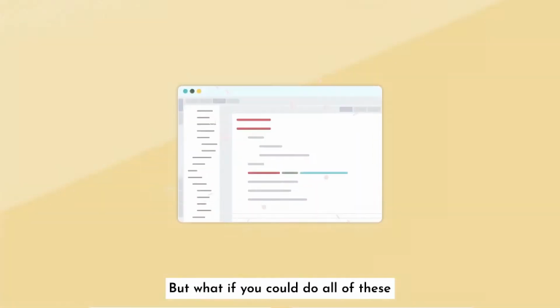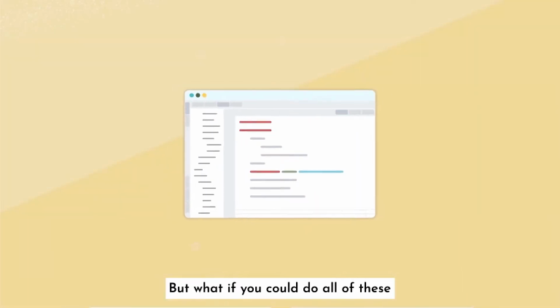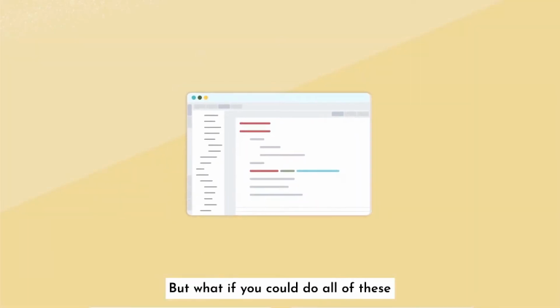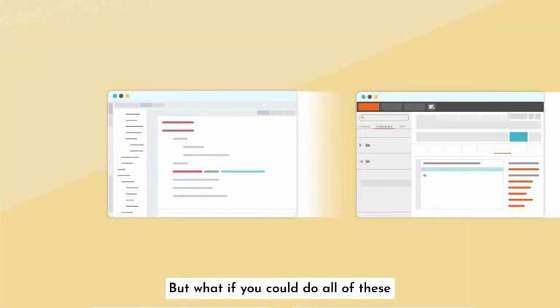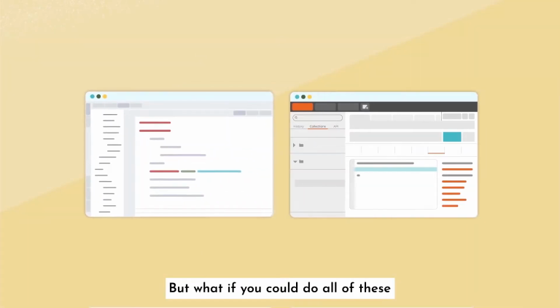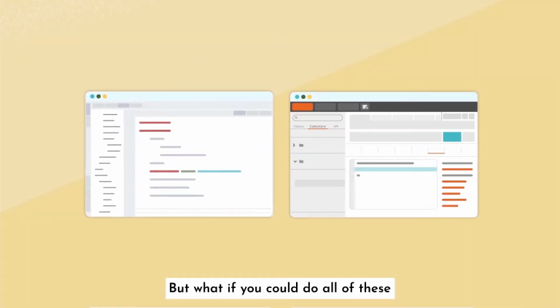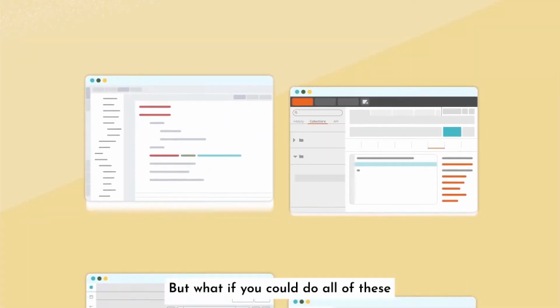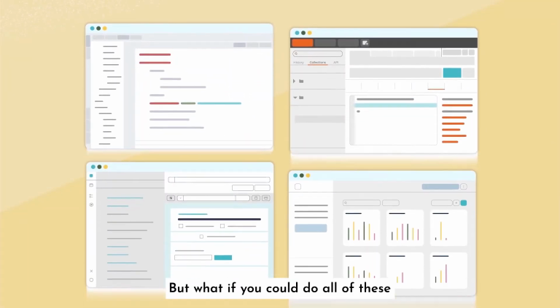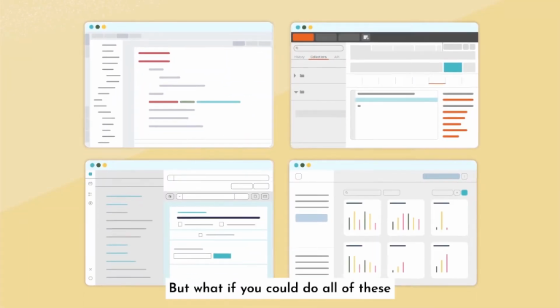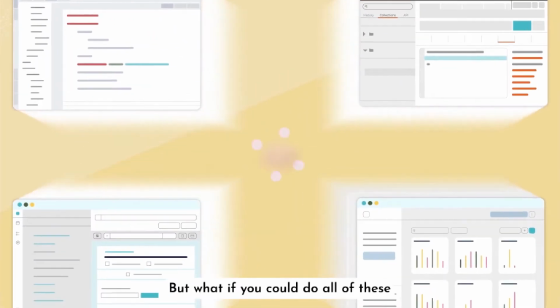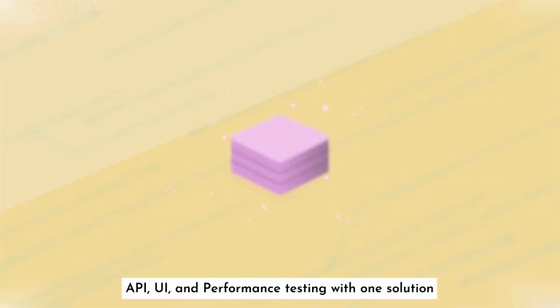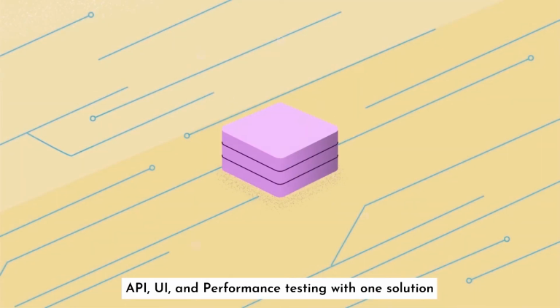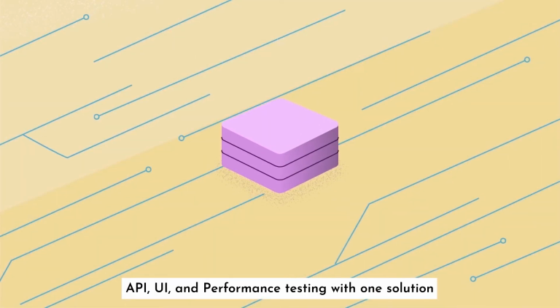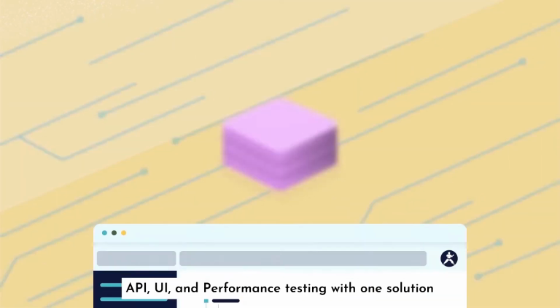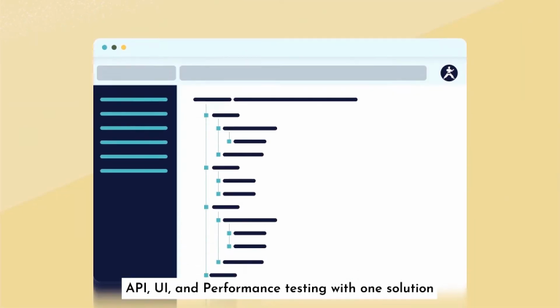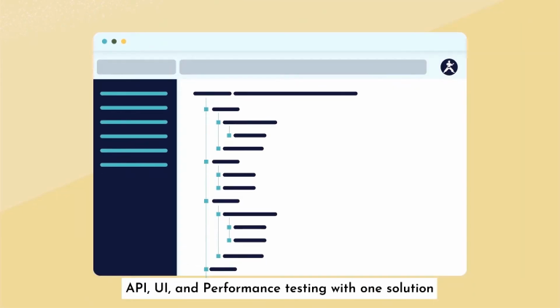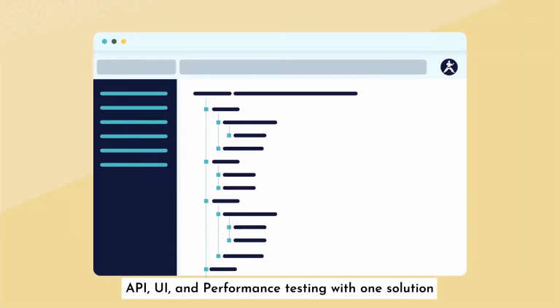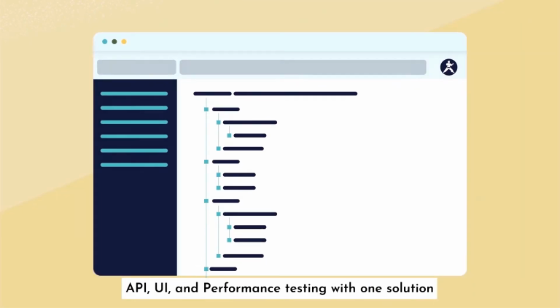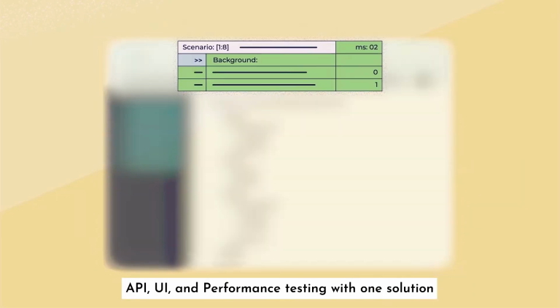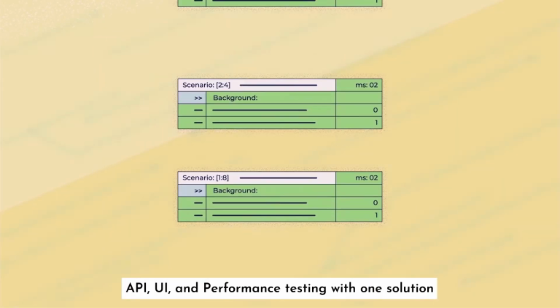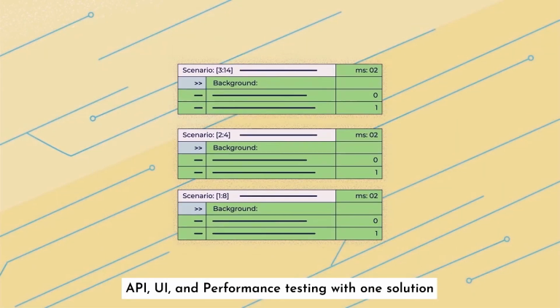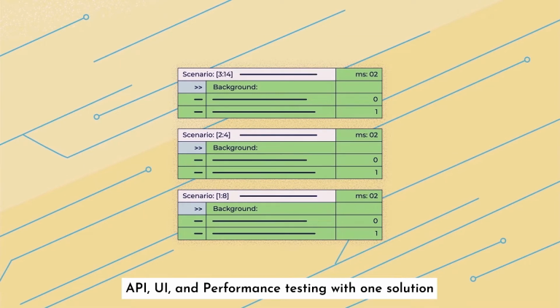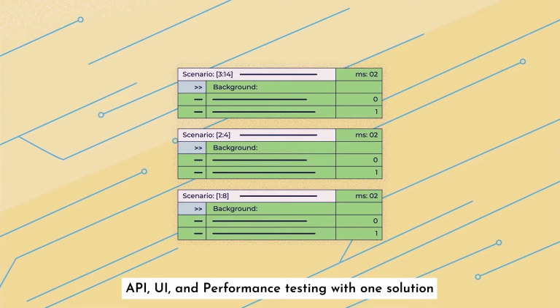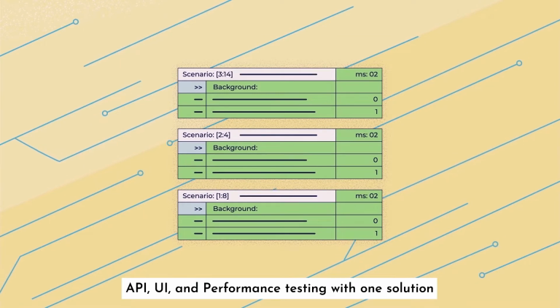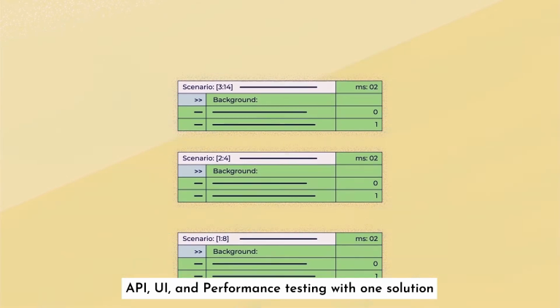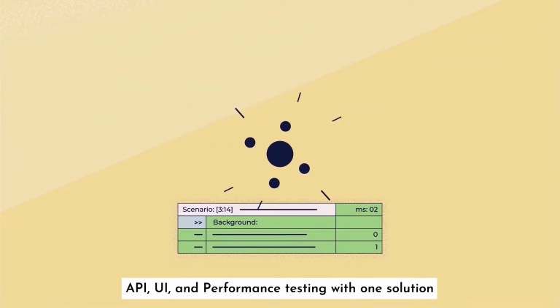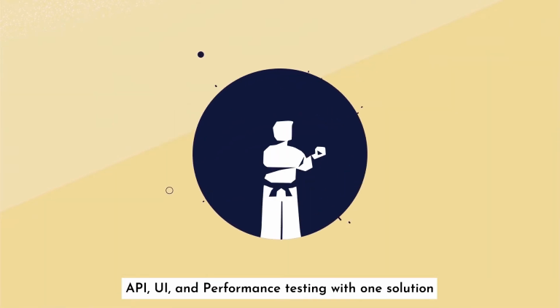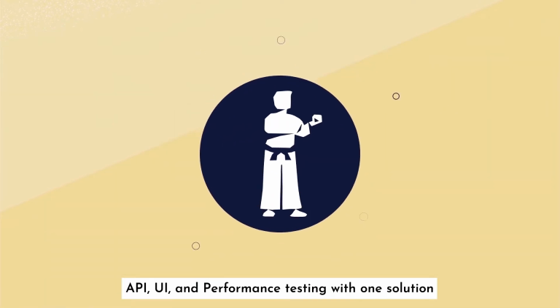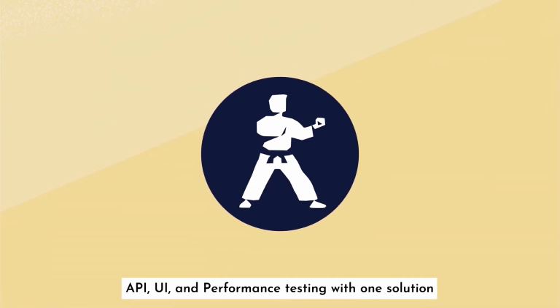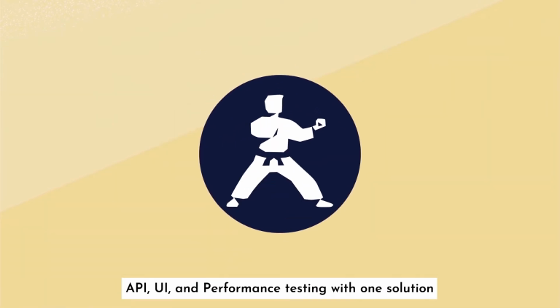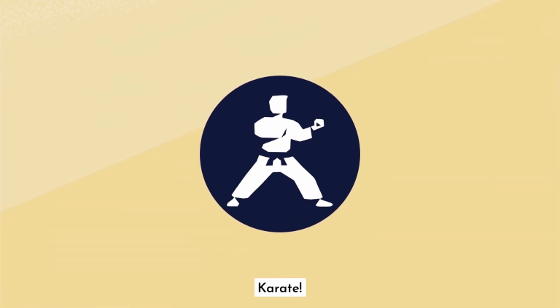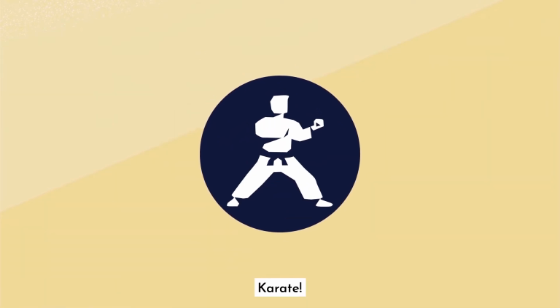But what if you could do all of these — API, UI, and performance testing — with one solution, Karate?